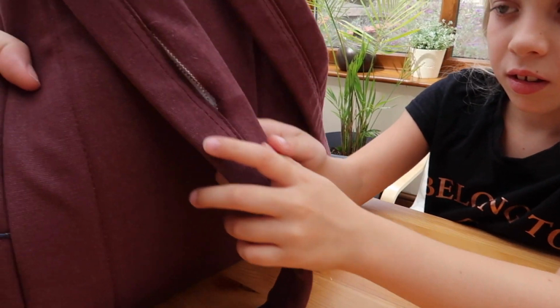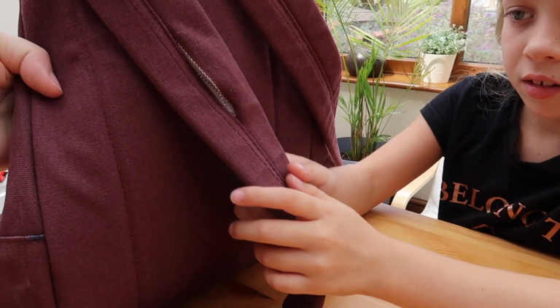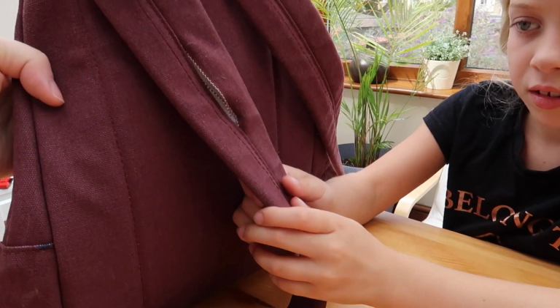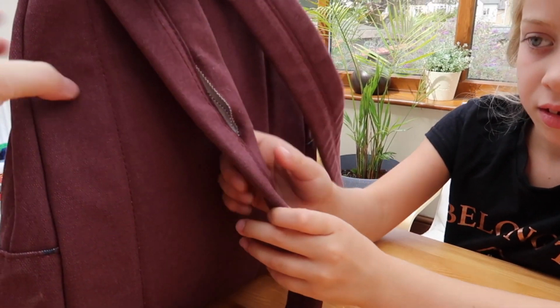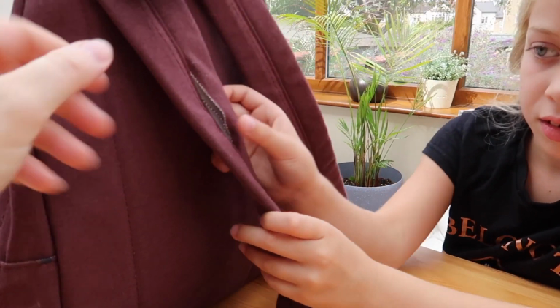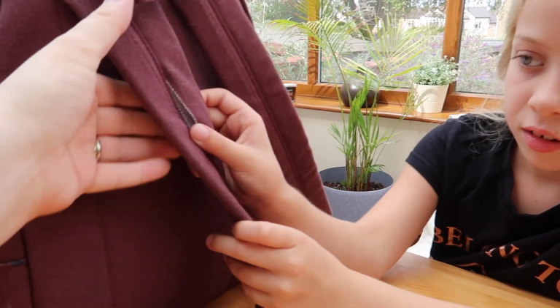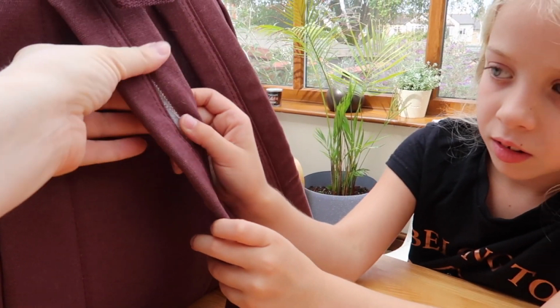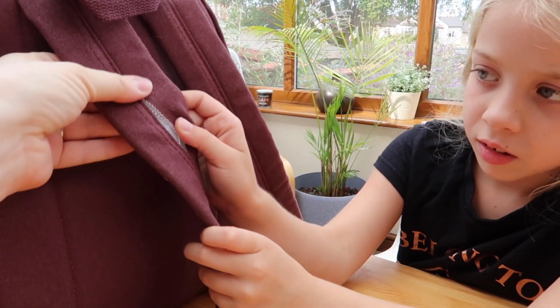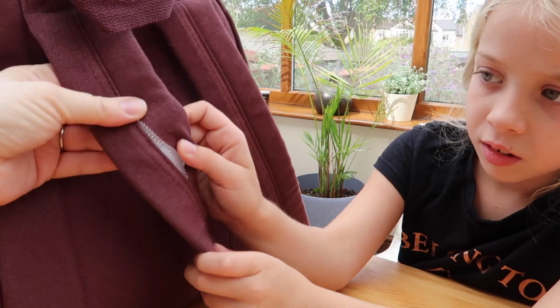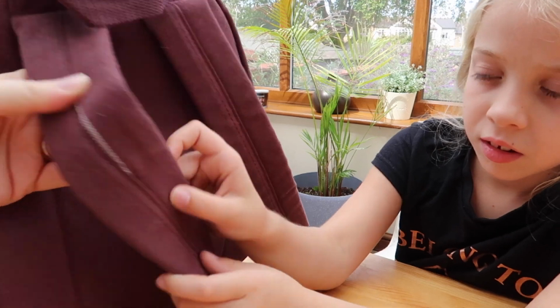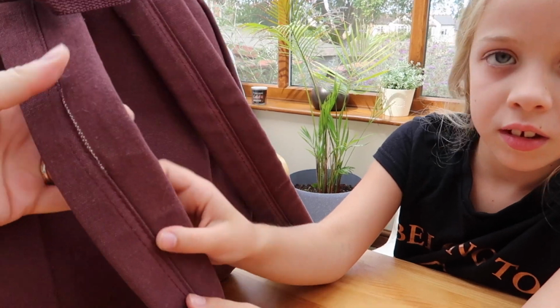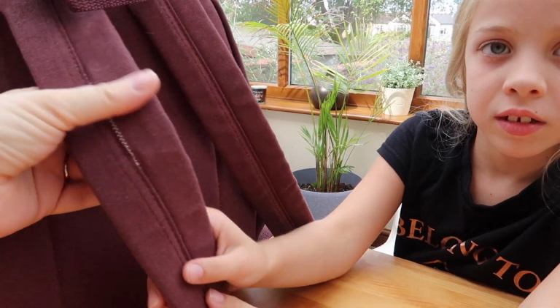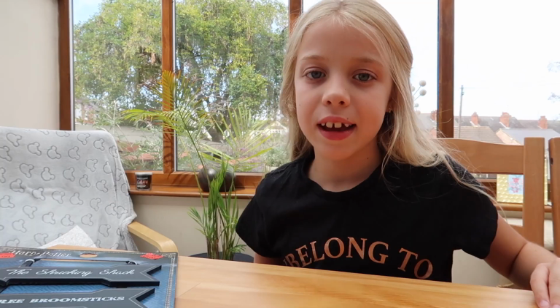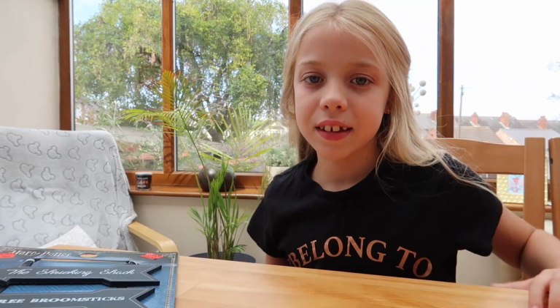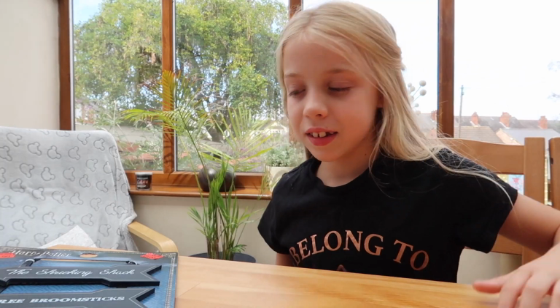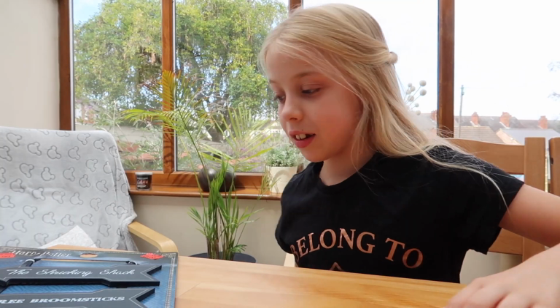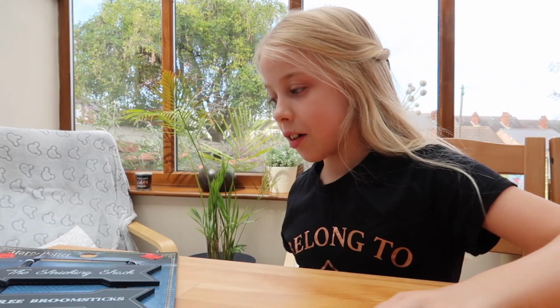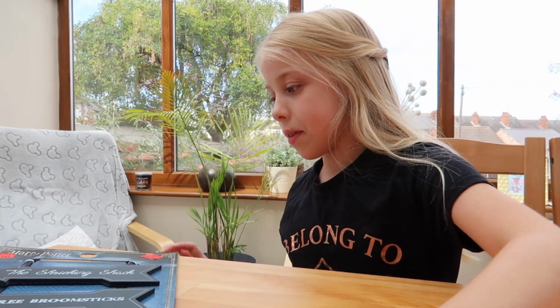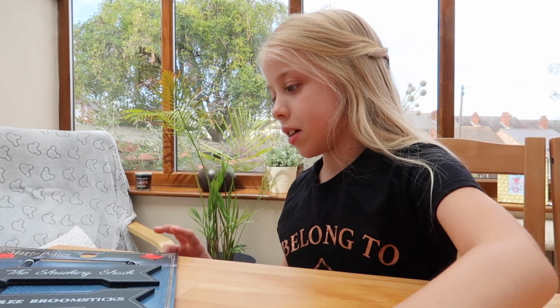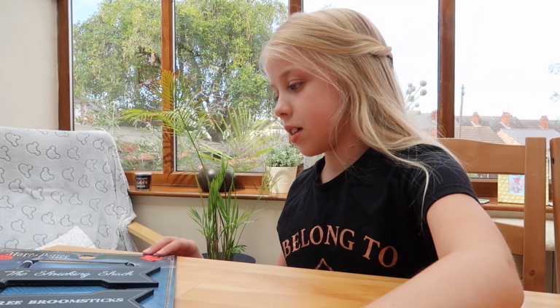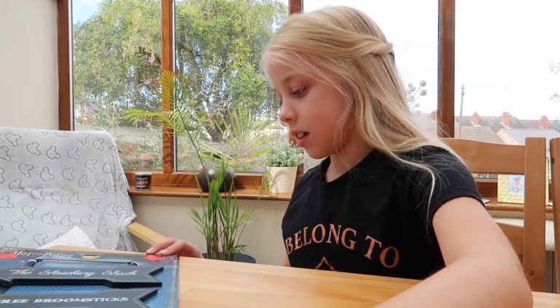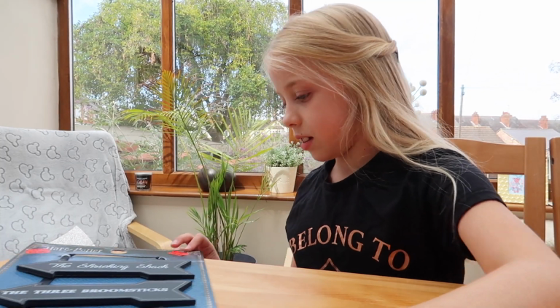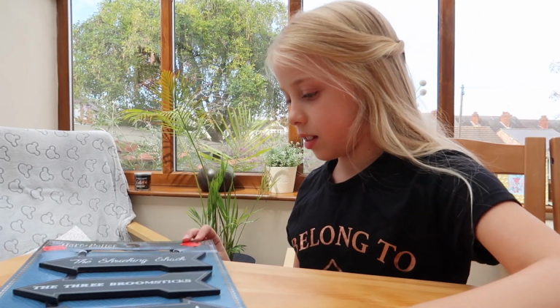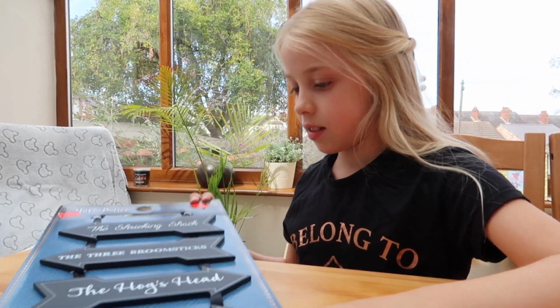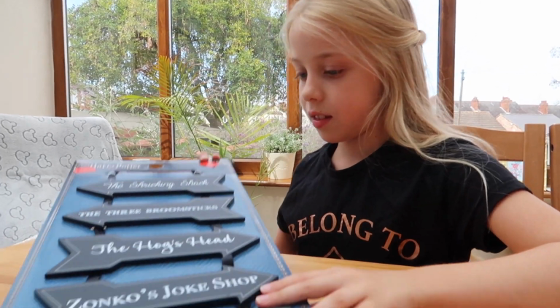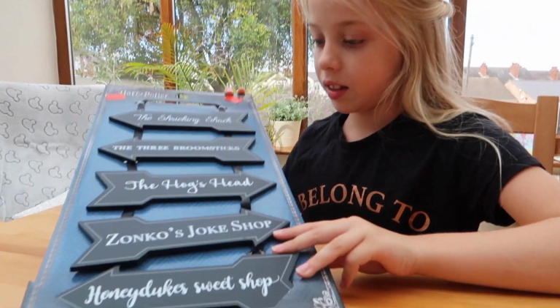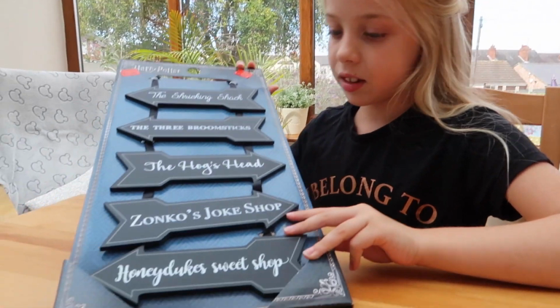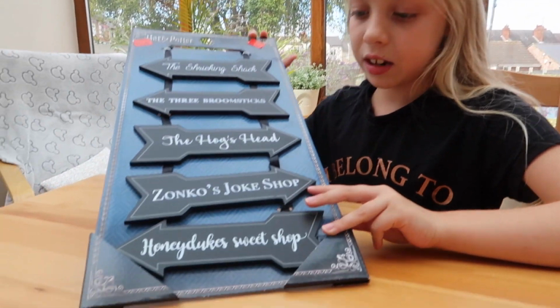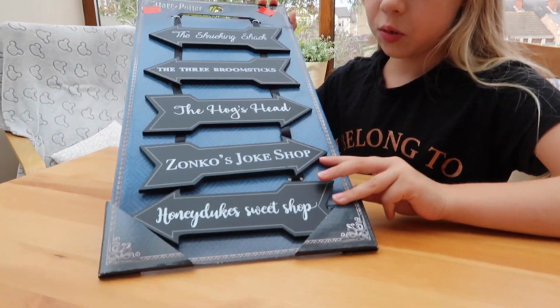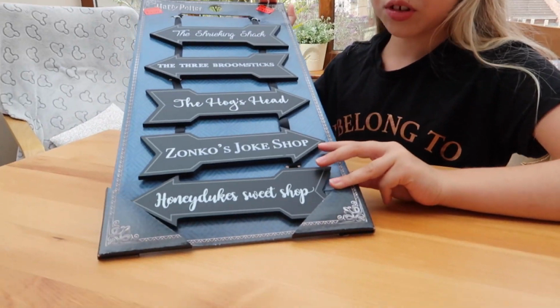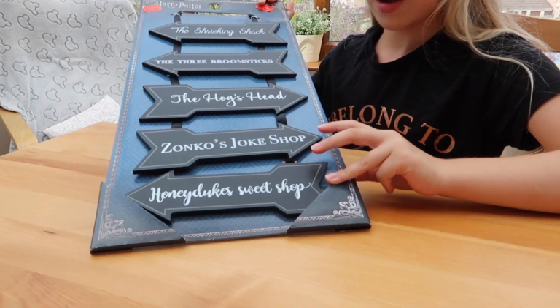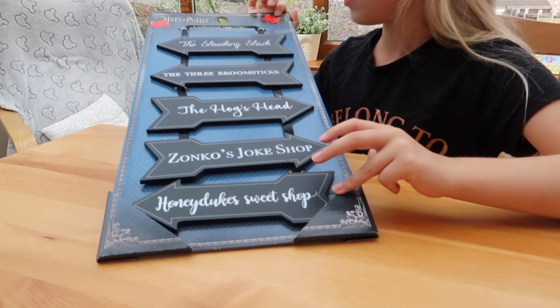Oh dear, I think we have to take that back. The next item is these little signs.